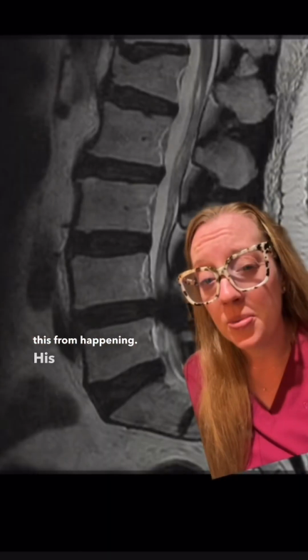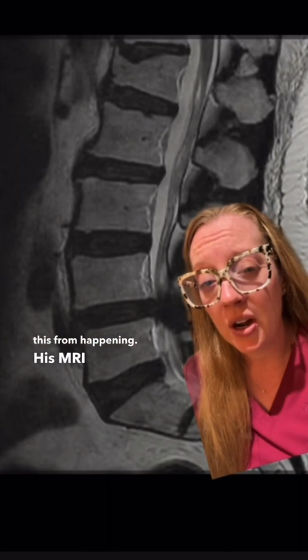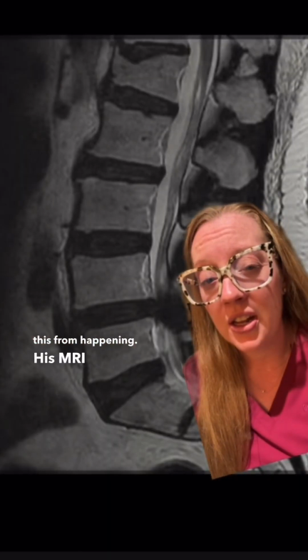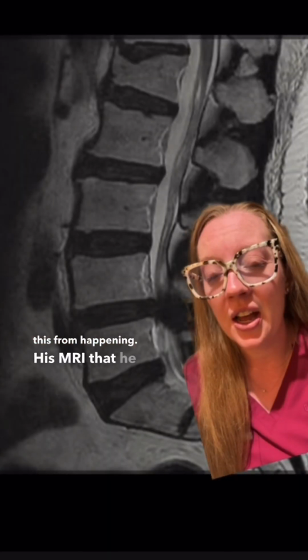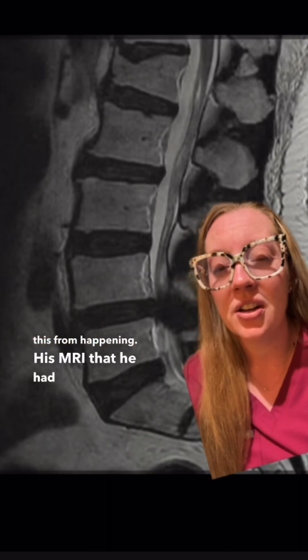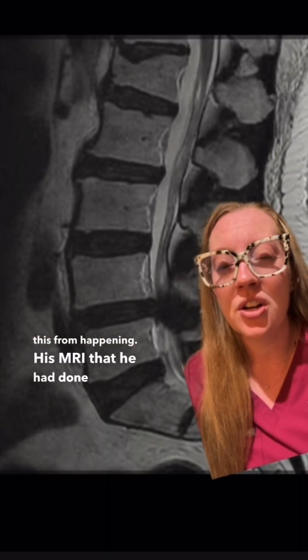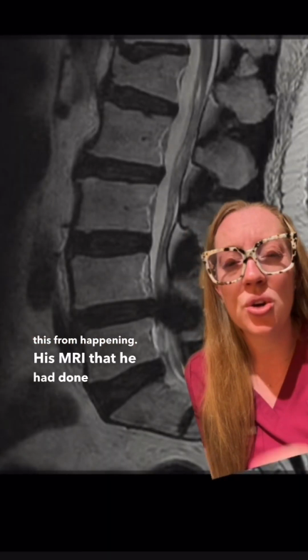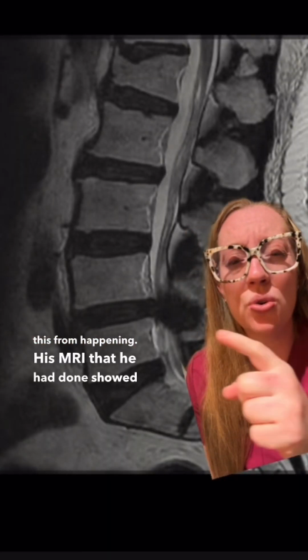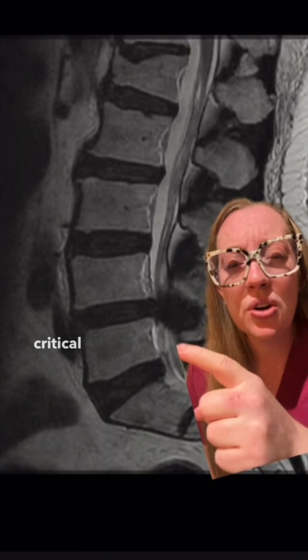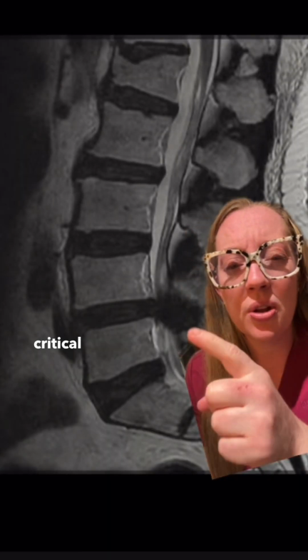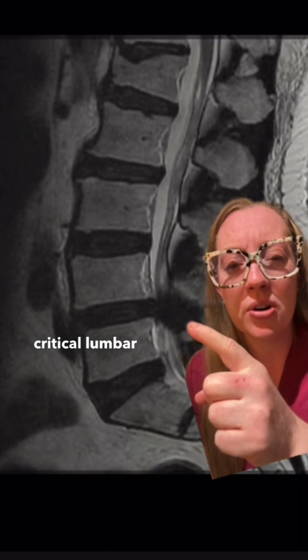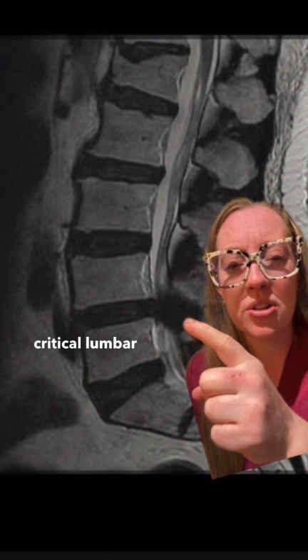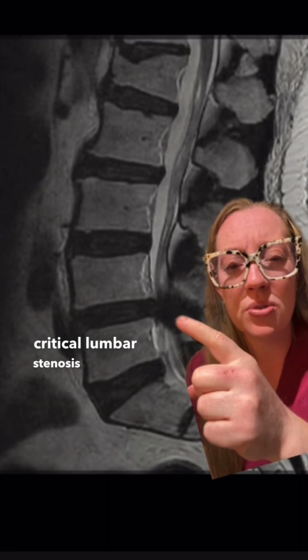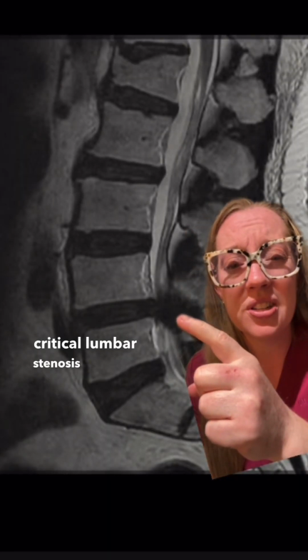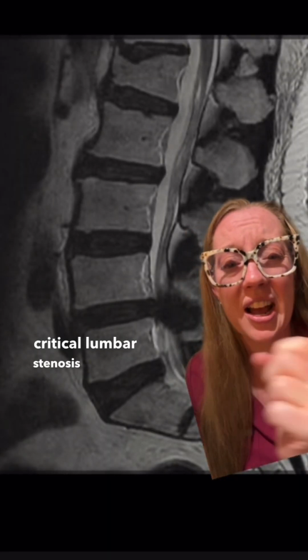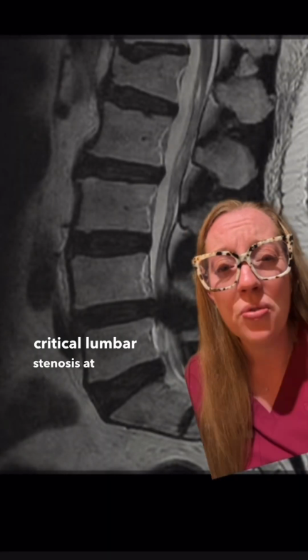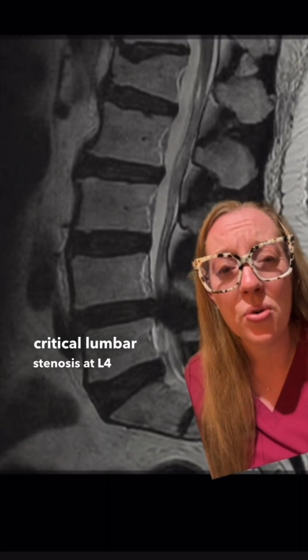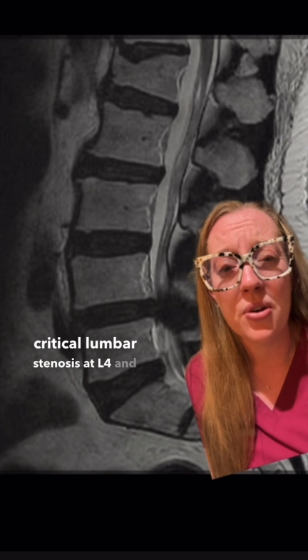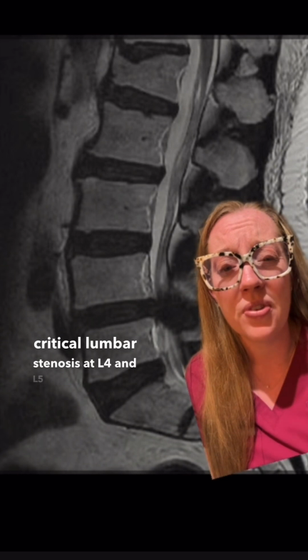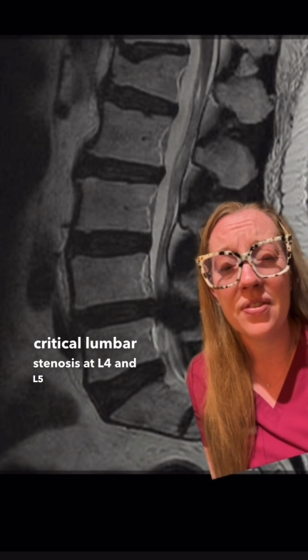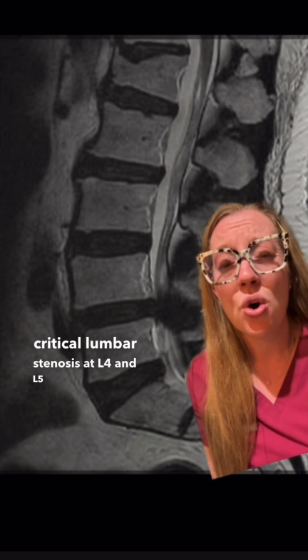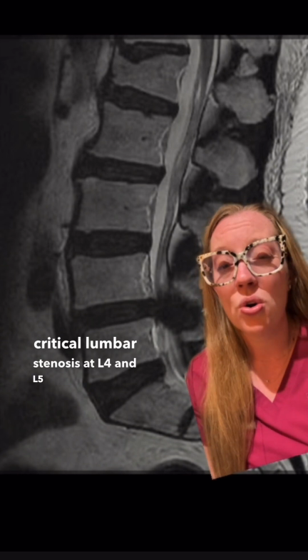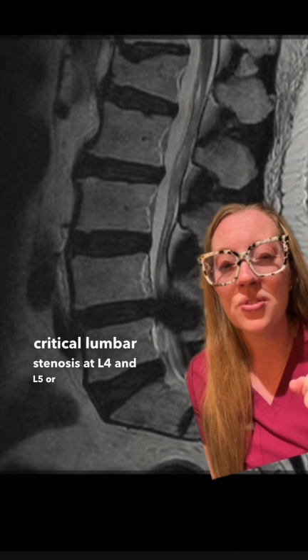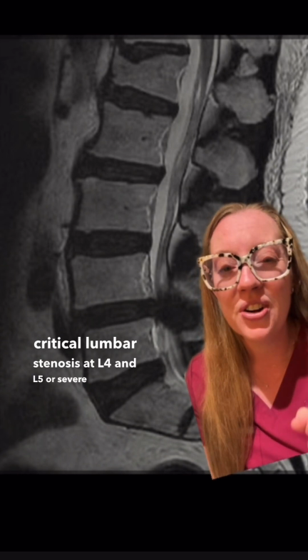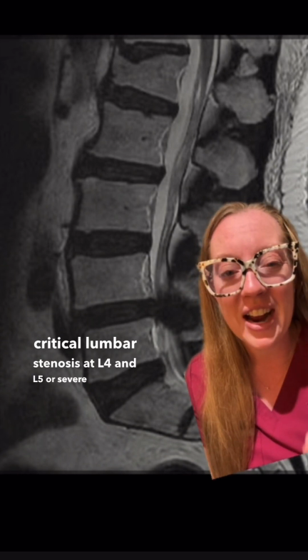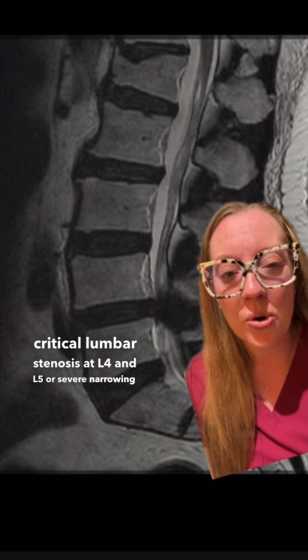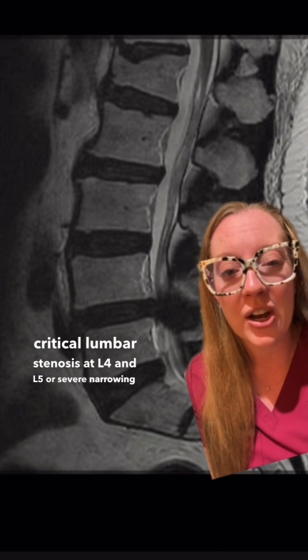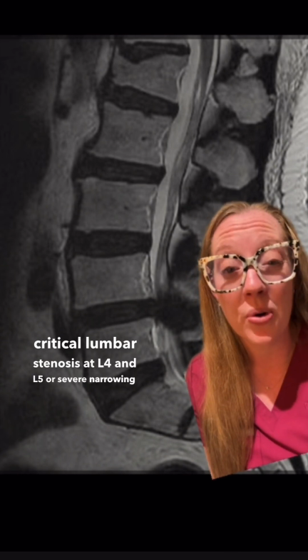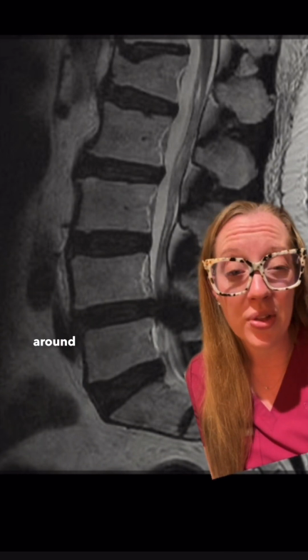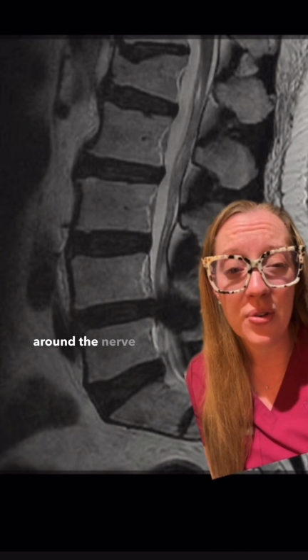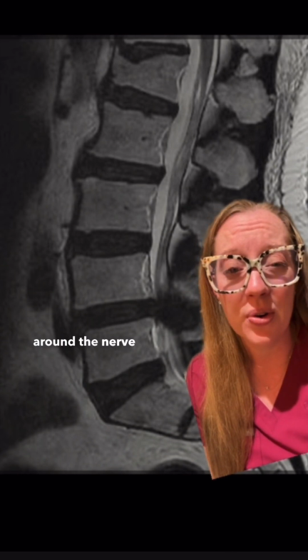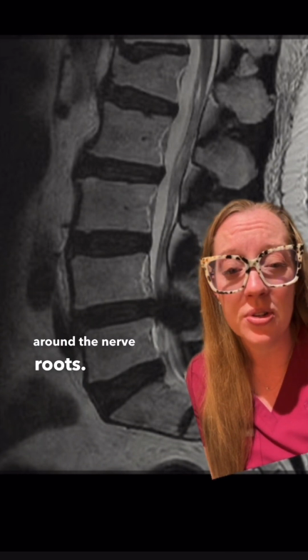His MRI showed critical lumbar stenosis at L4 and L5 — severe narrowing around the nerve roots.